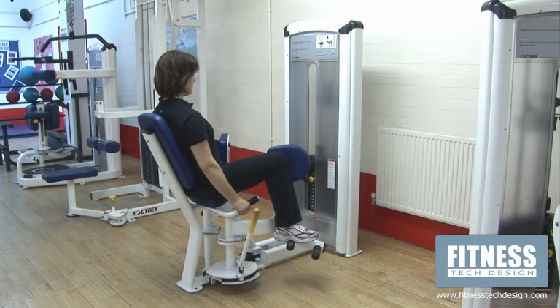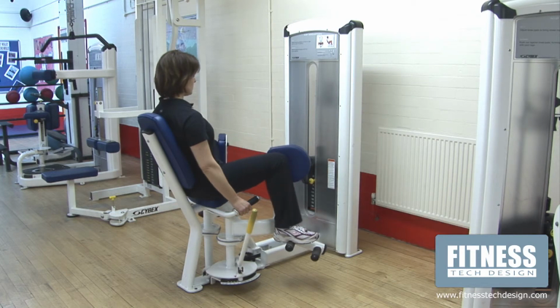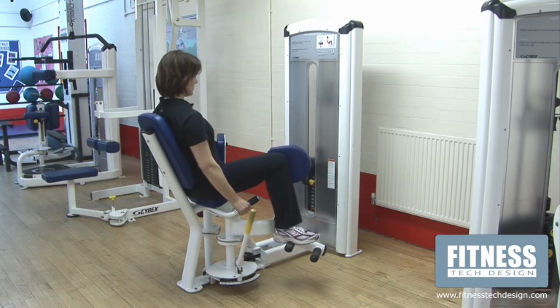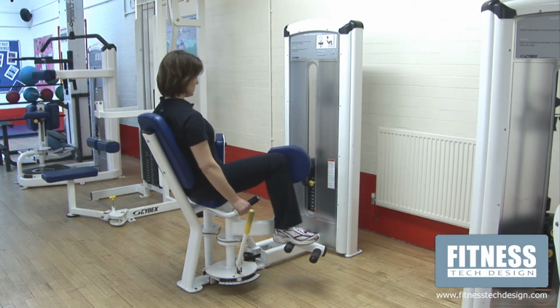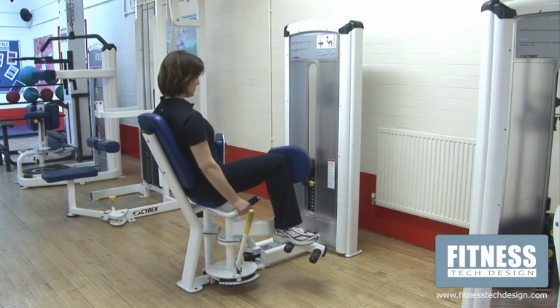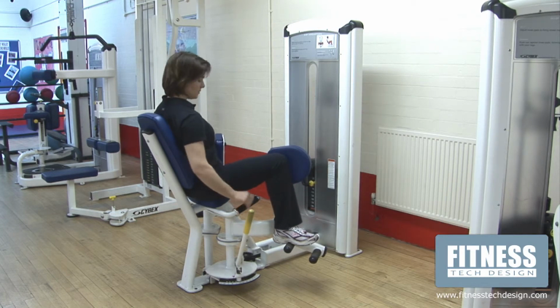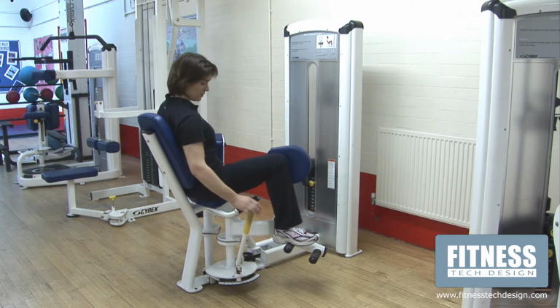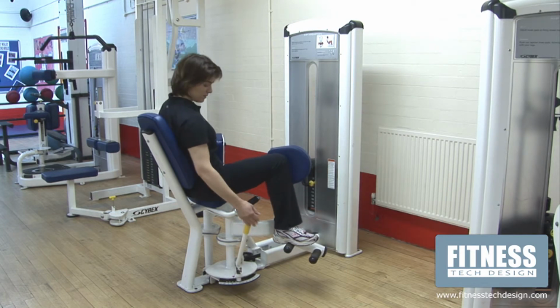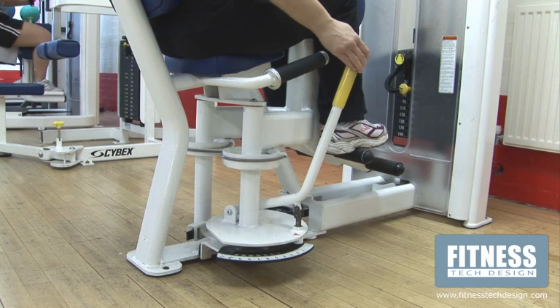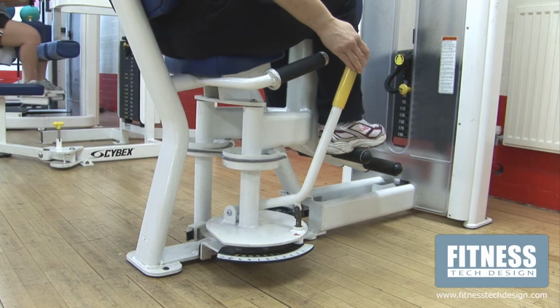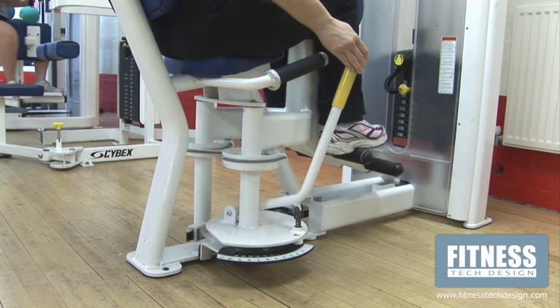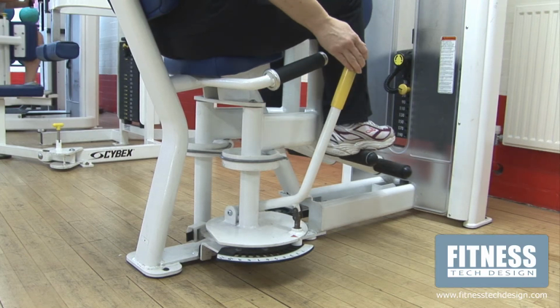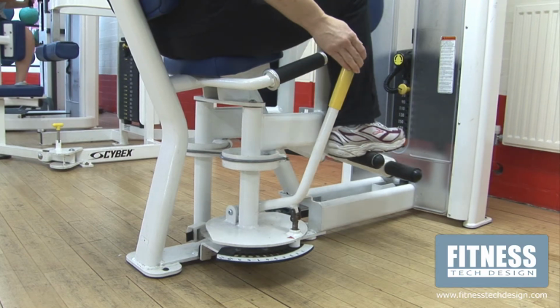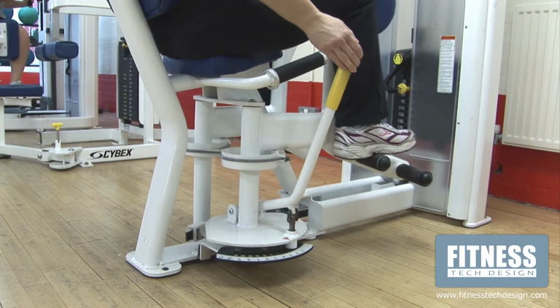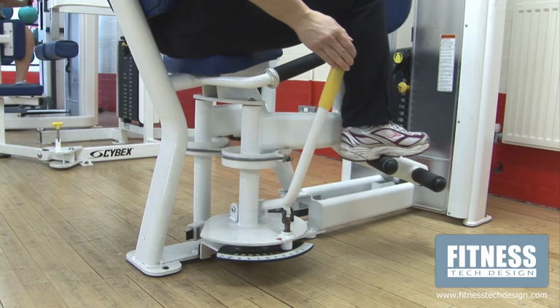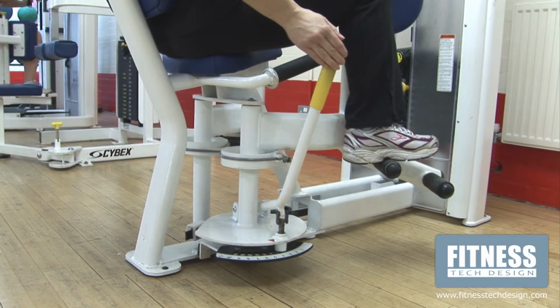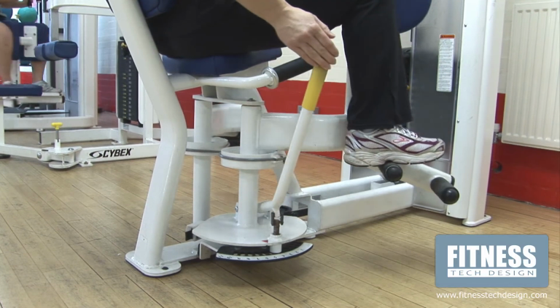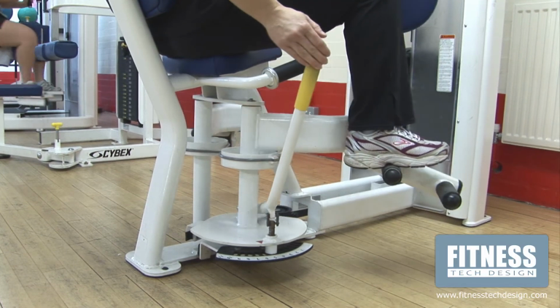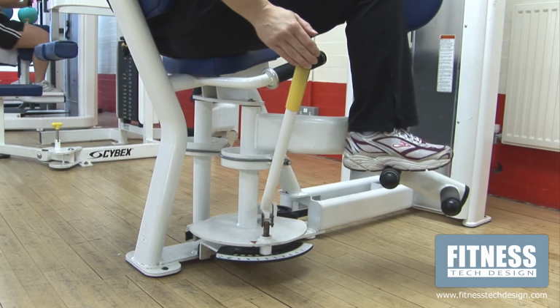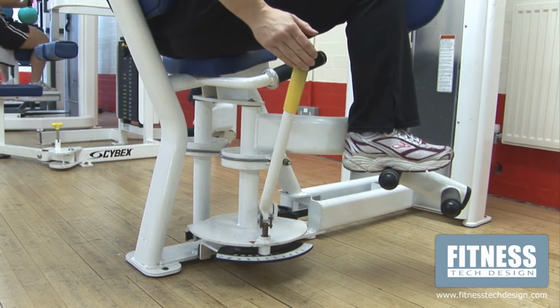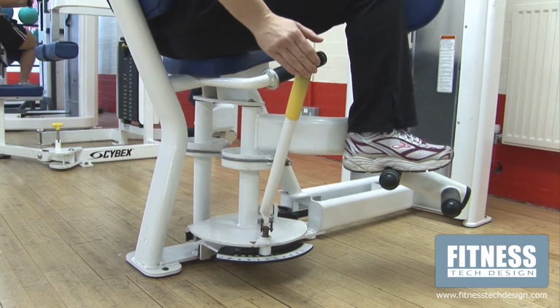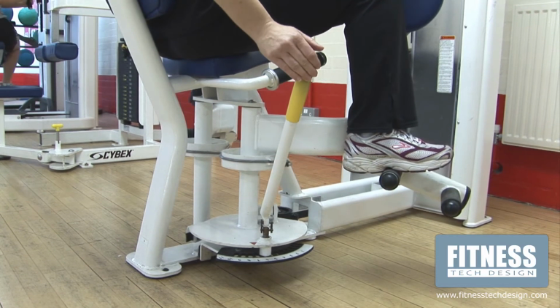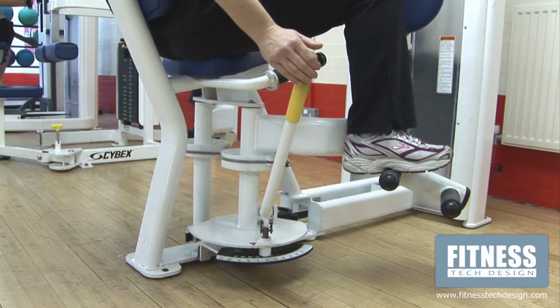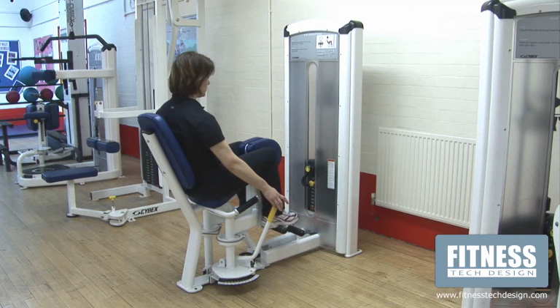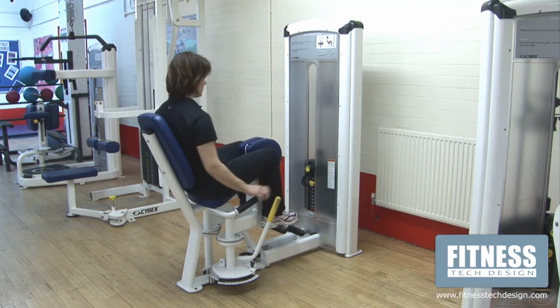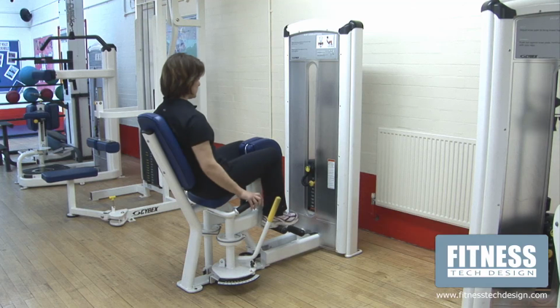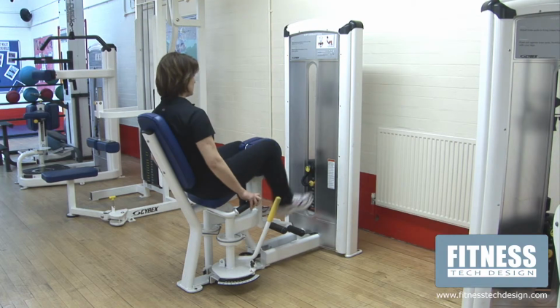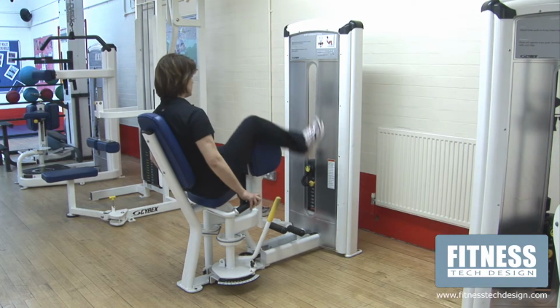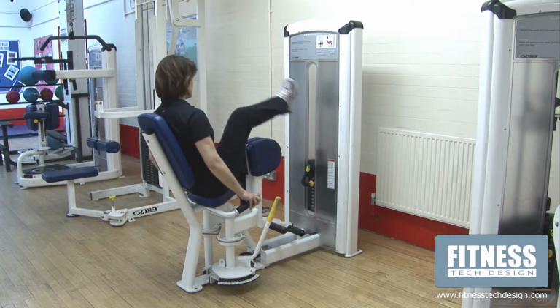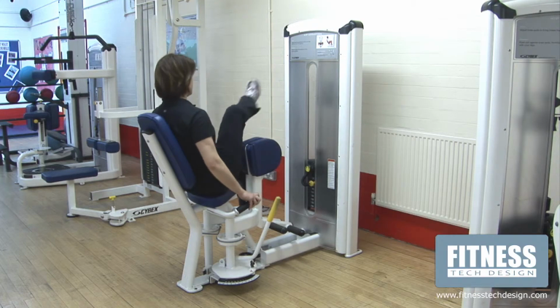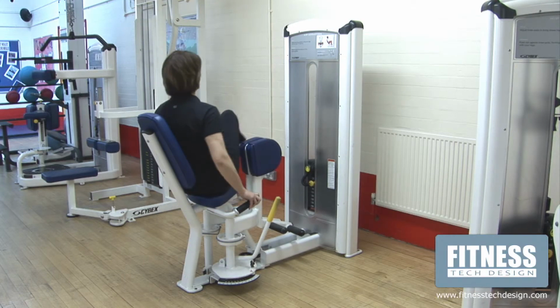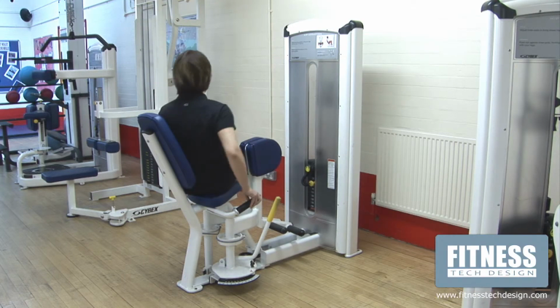Pull the yellow lever towards you to release the knee pads into the closed position to leave the machine.